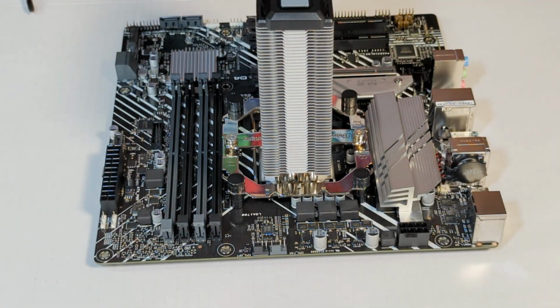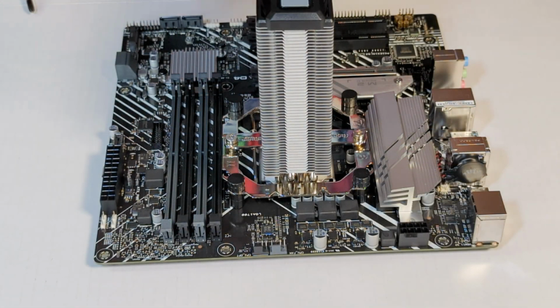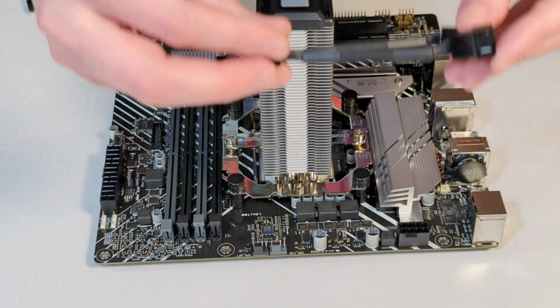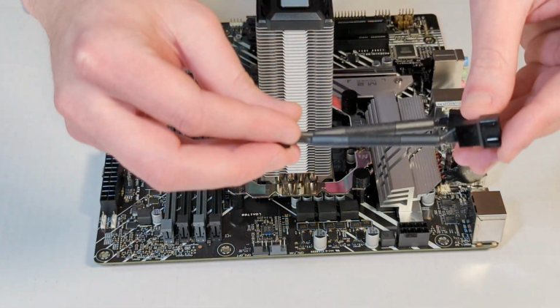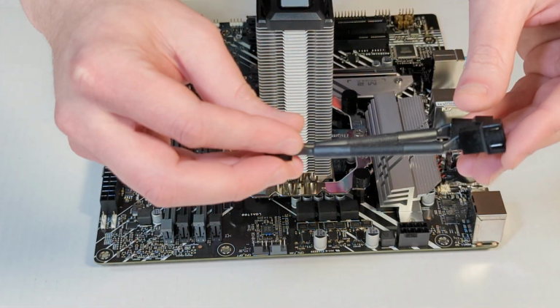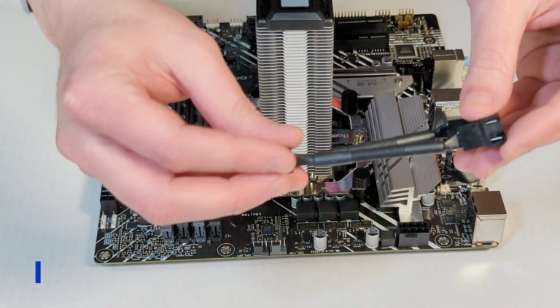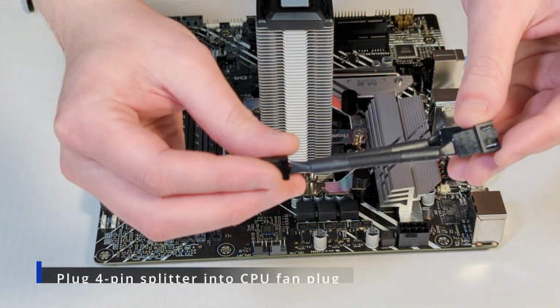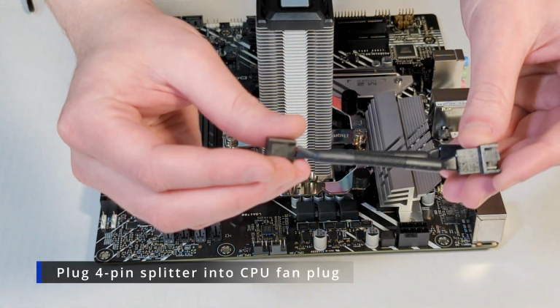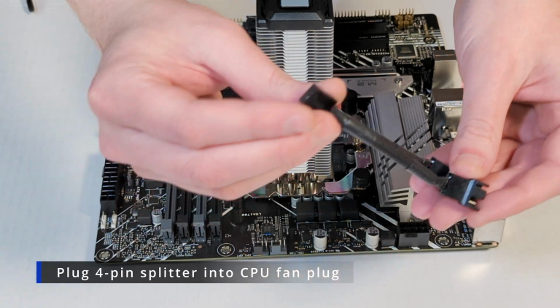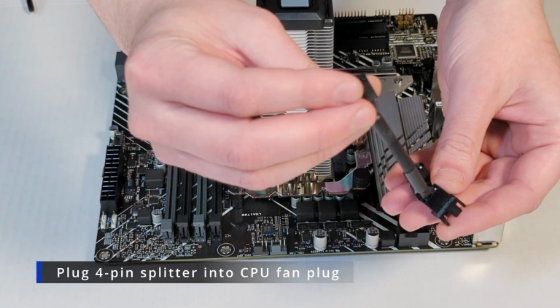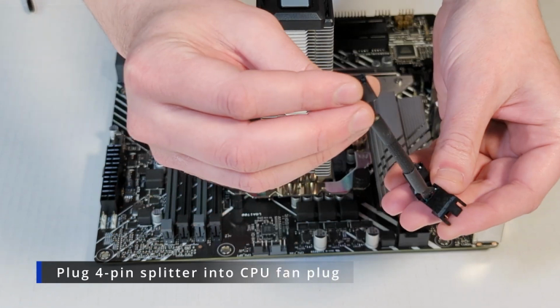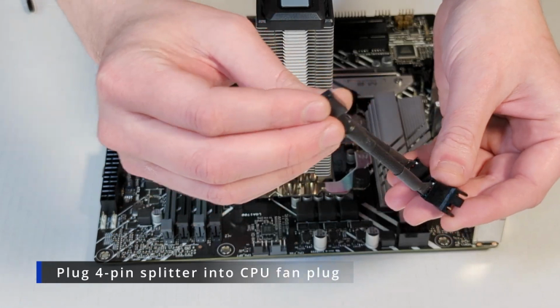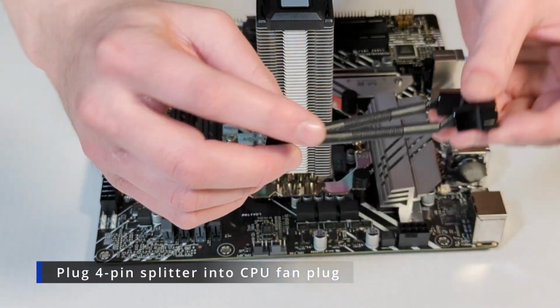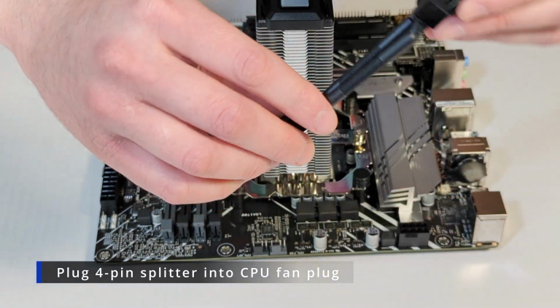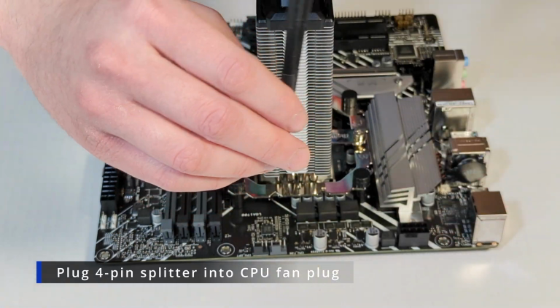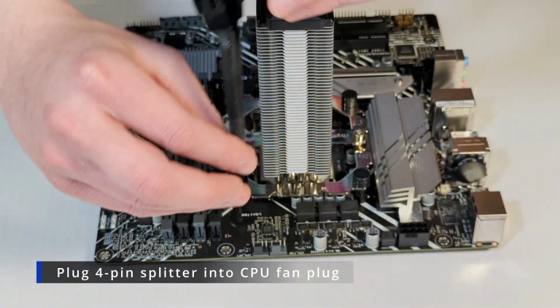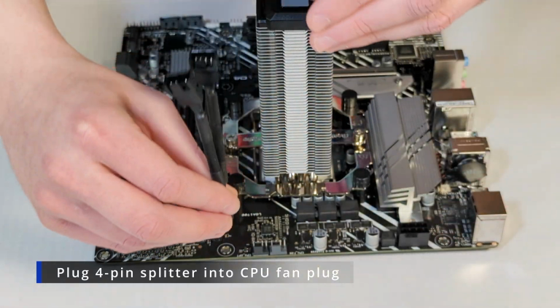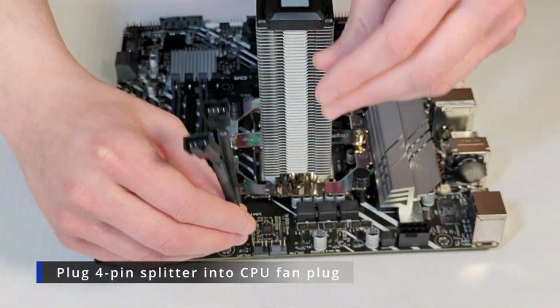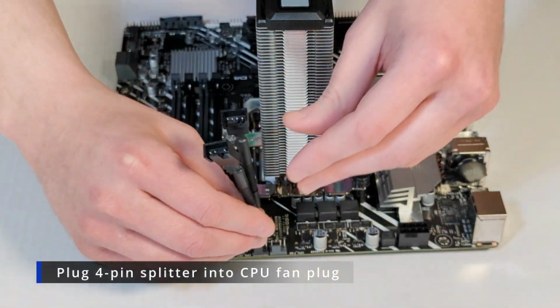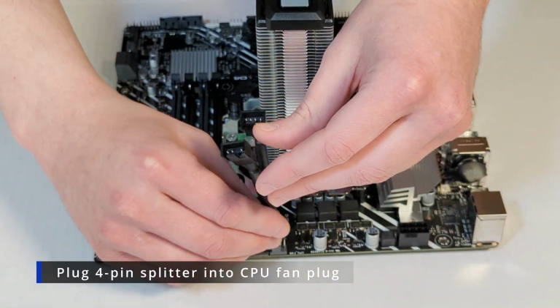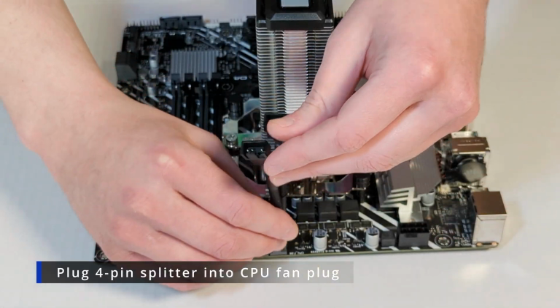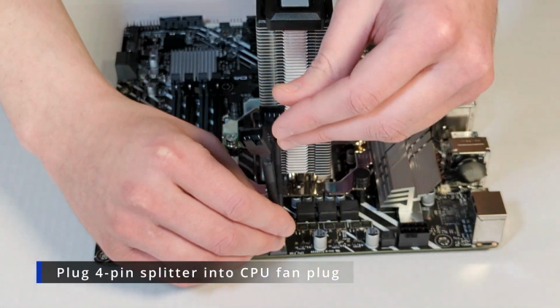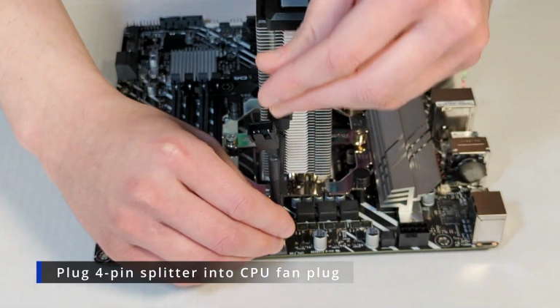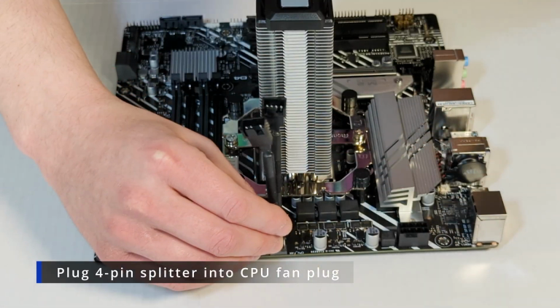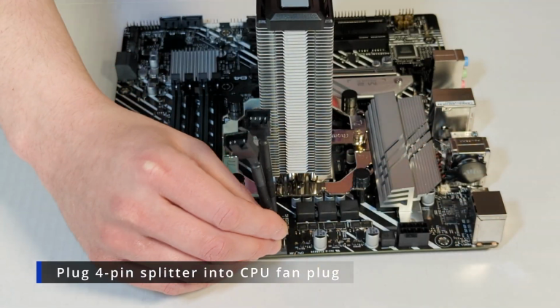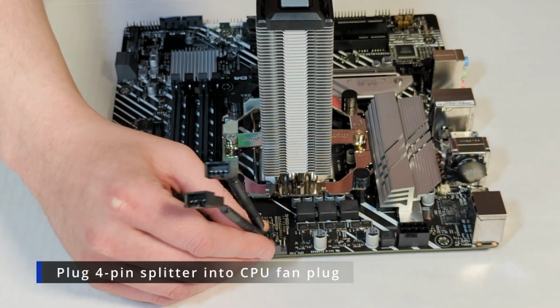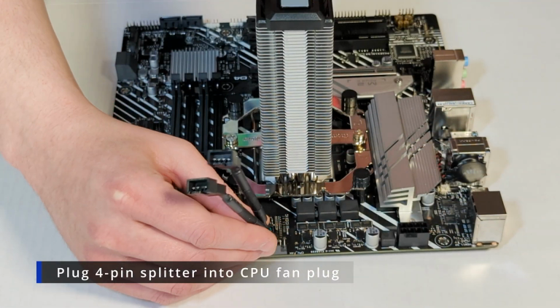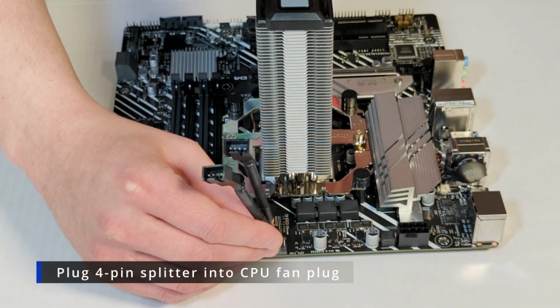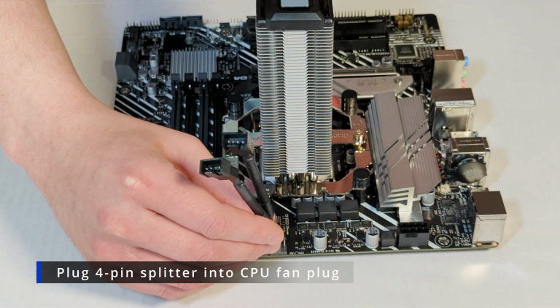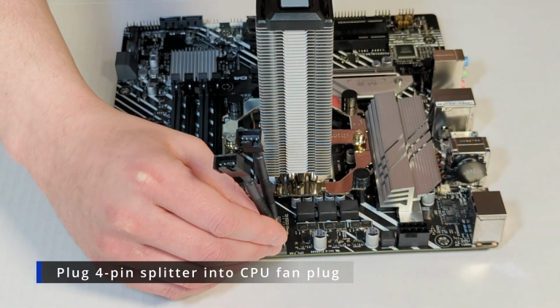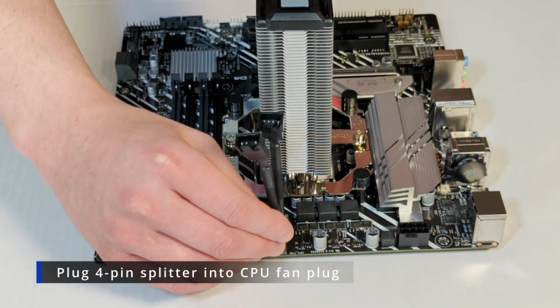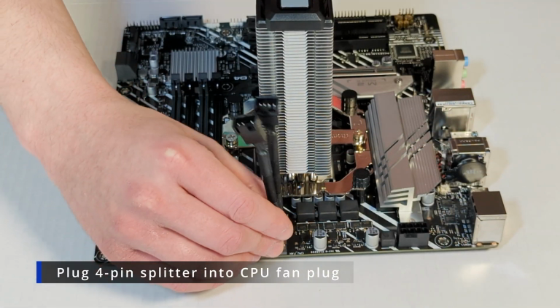Take your 4-pin PWM splitter and attach that to your motherboard.